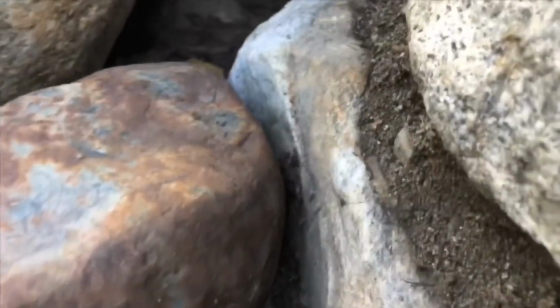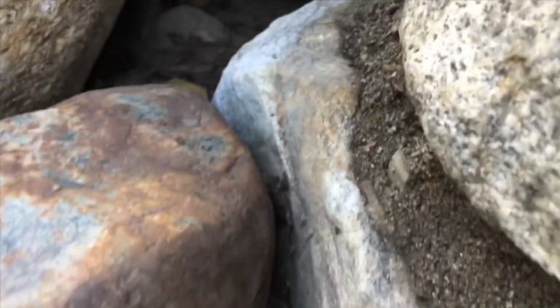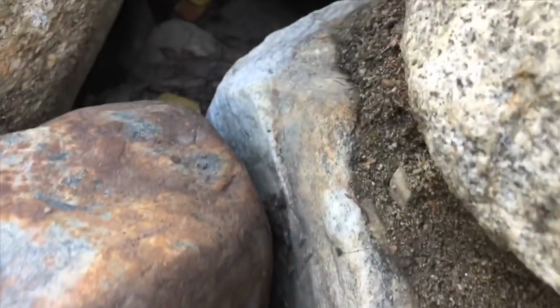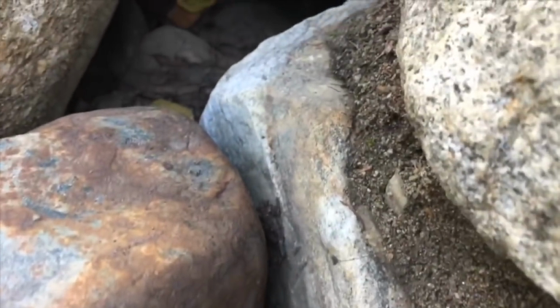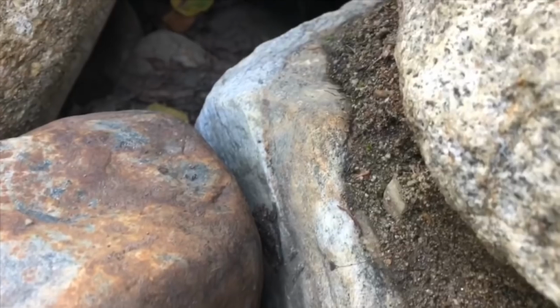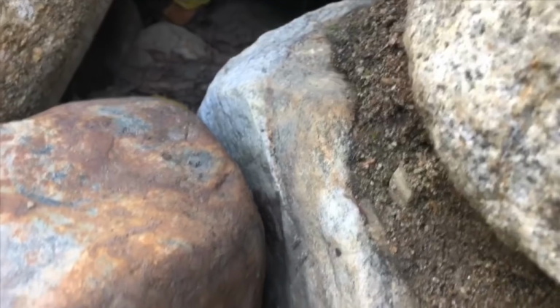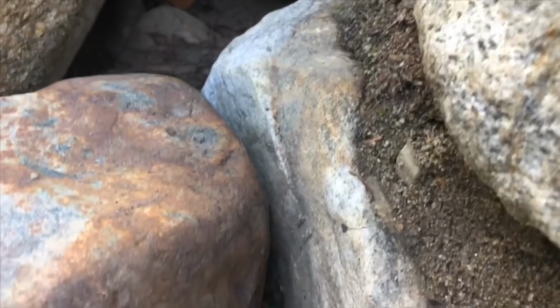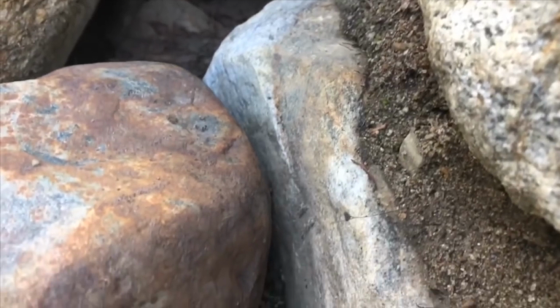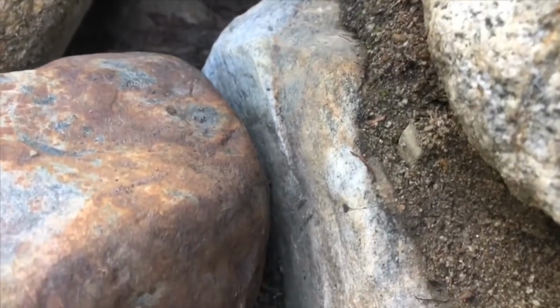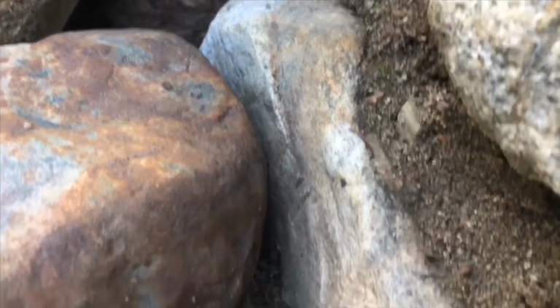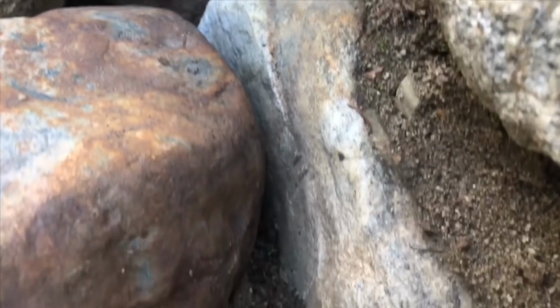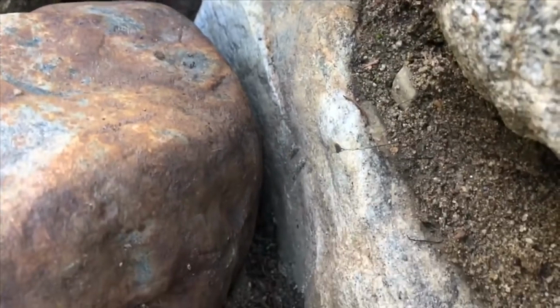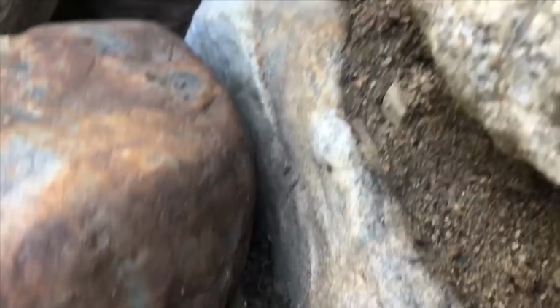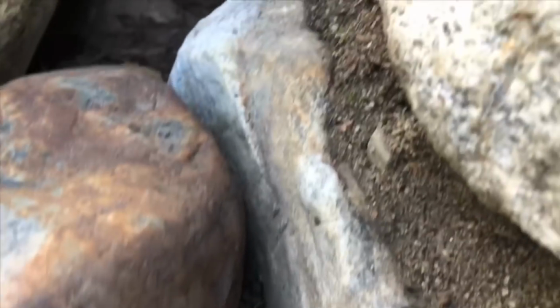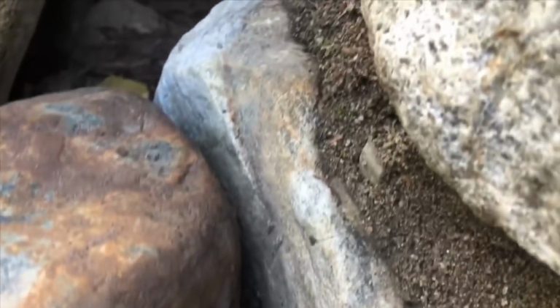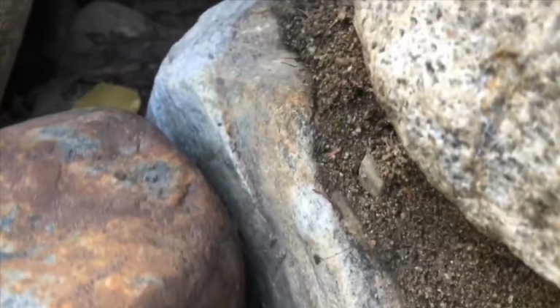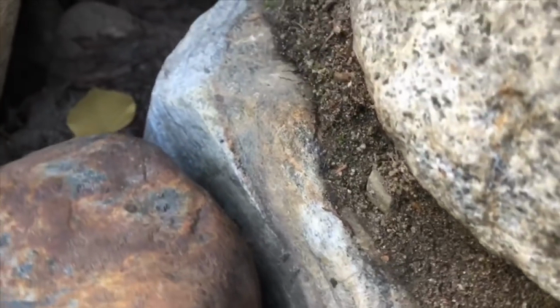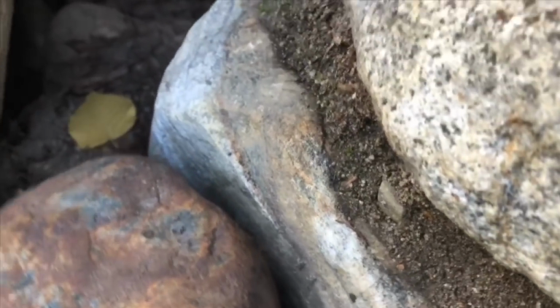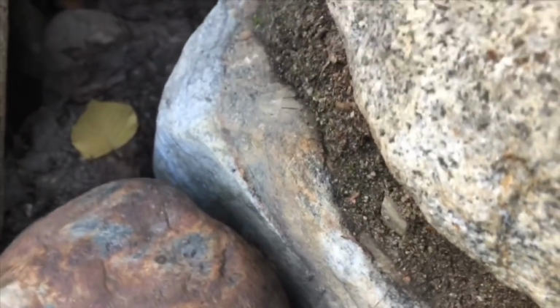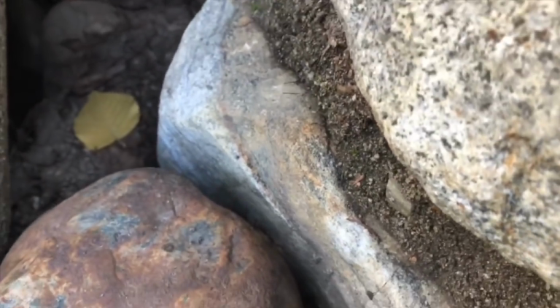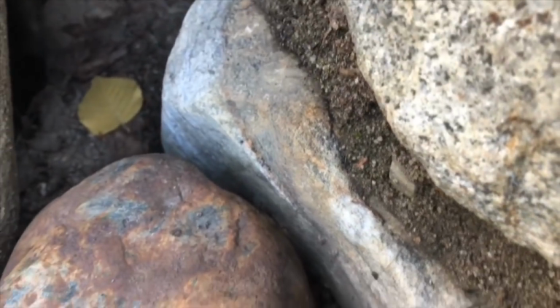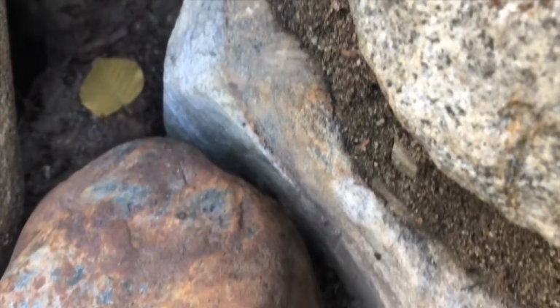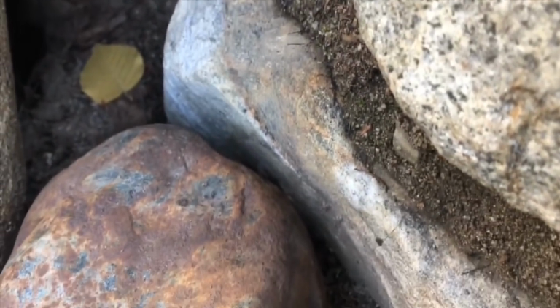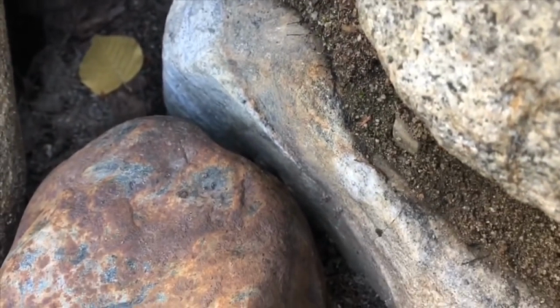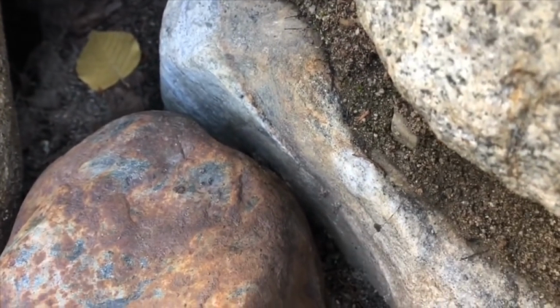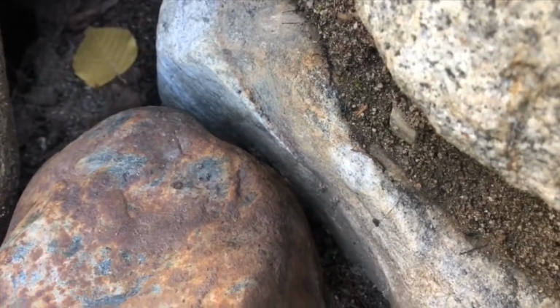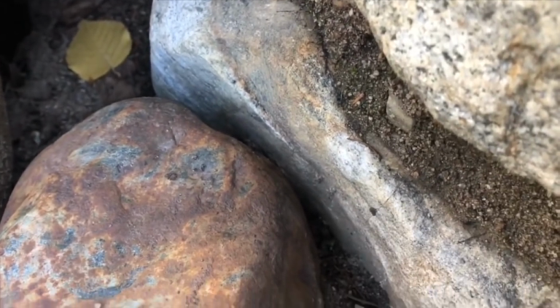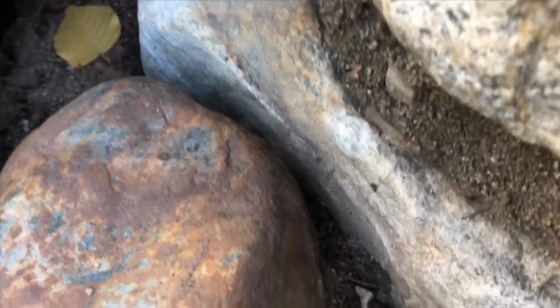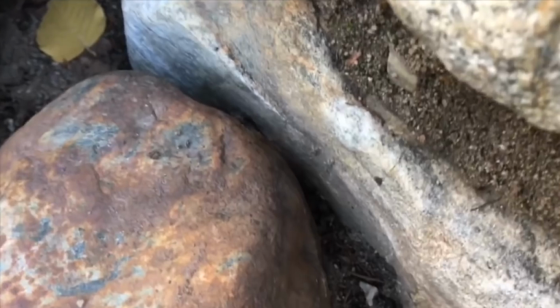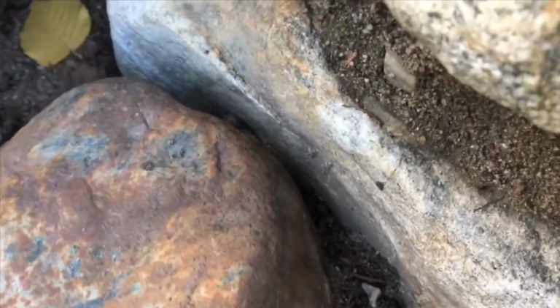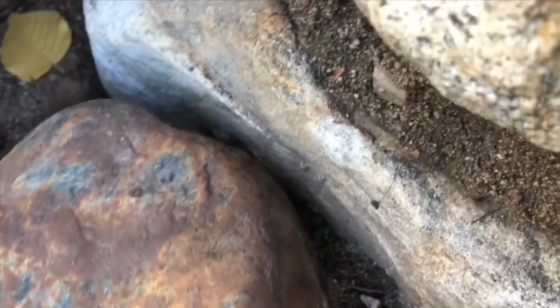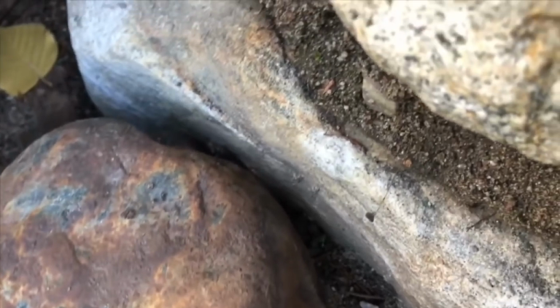I just spotted a little frog that hopped in between these two rocks. Look closely and you can see his head.